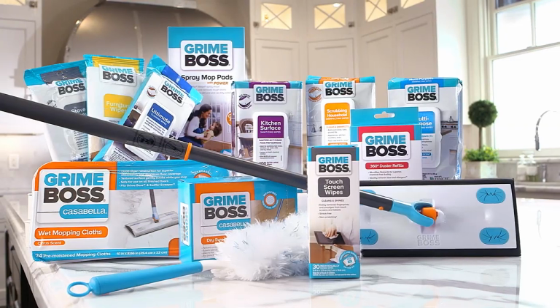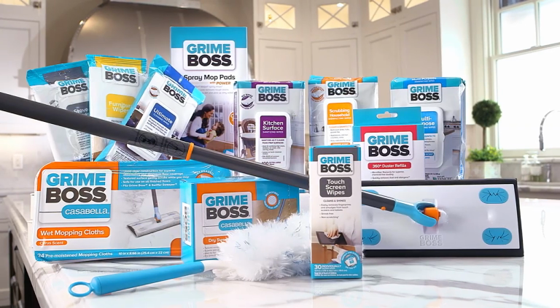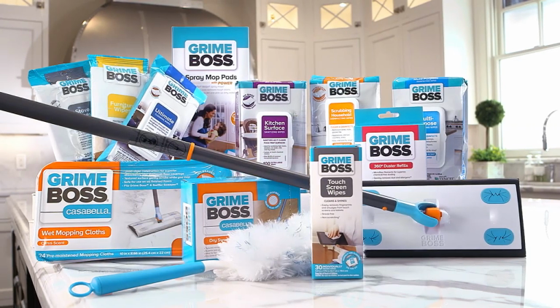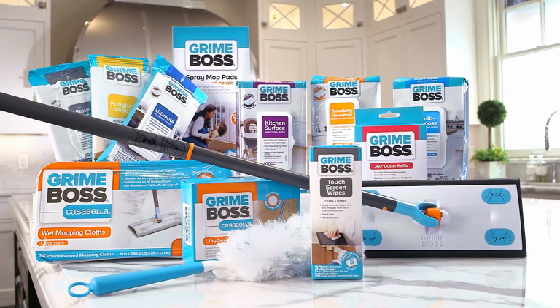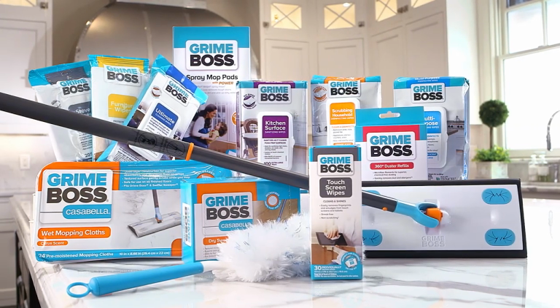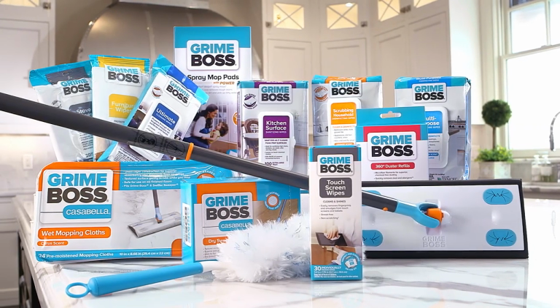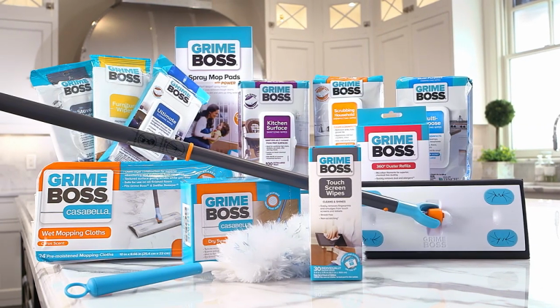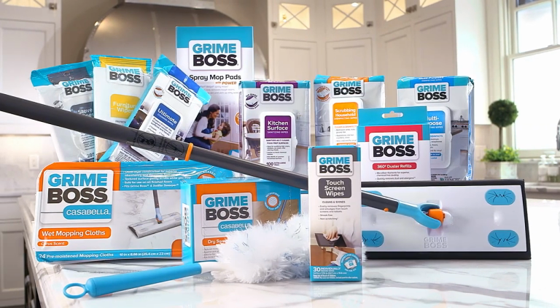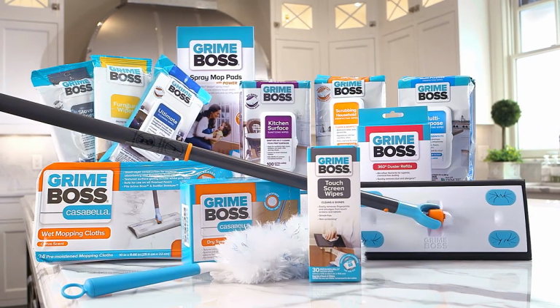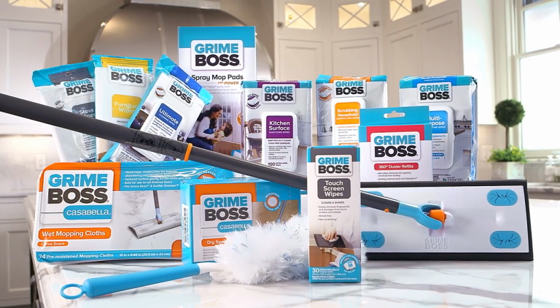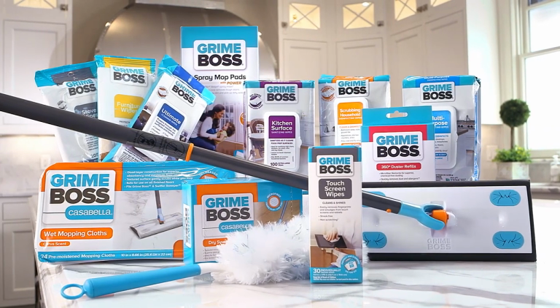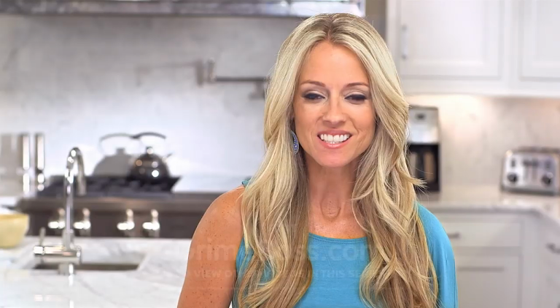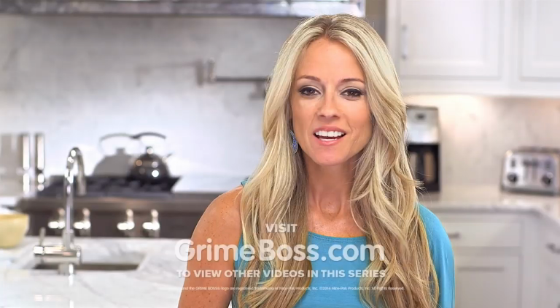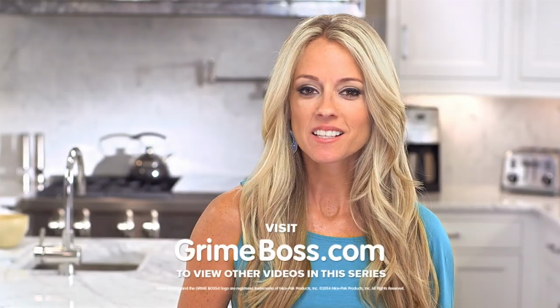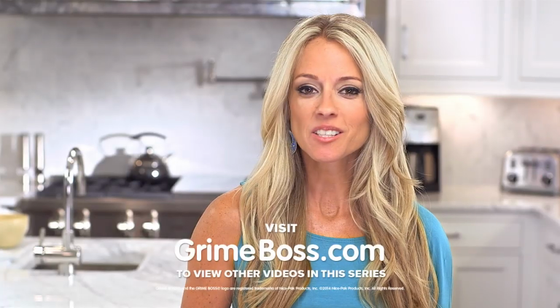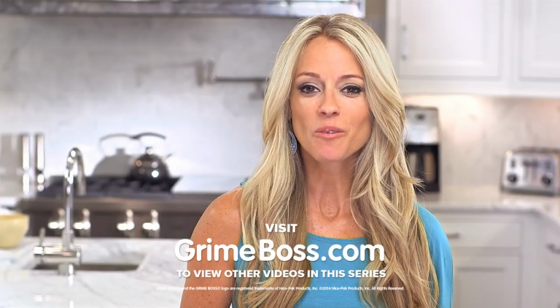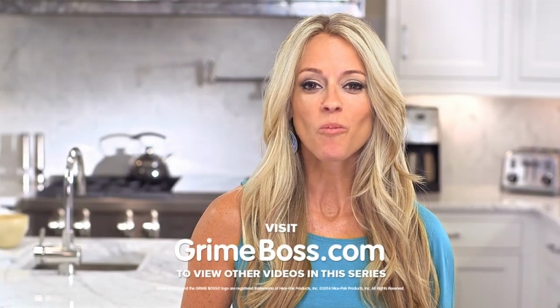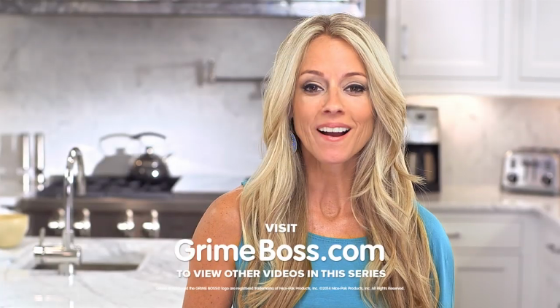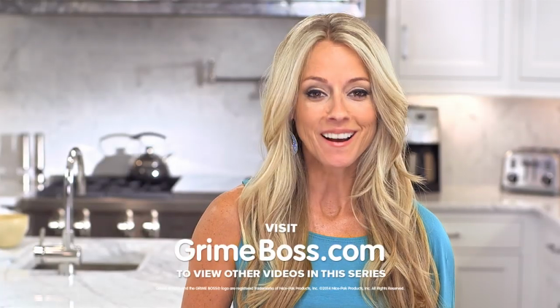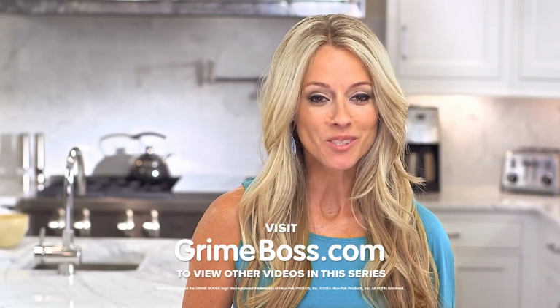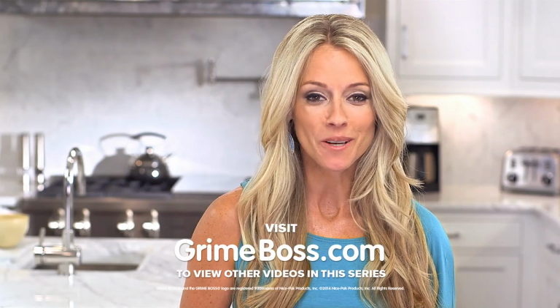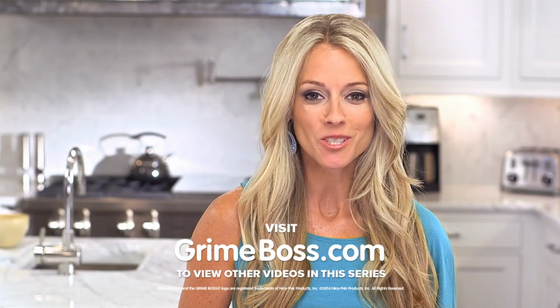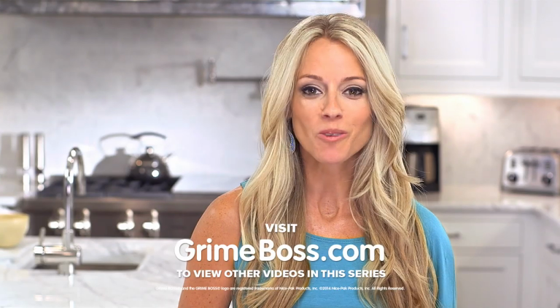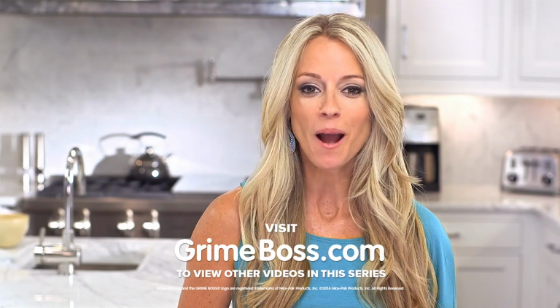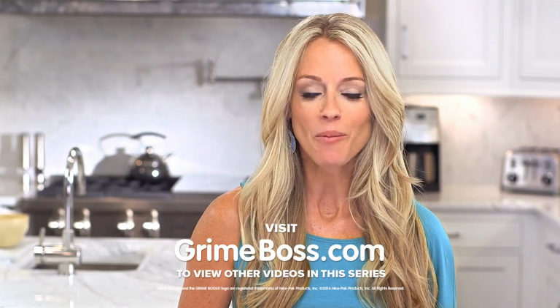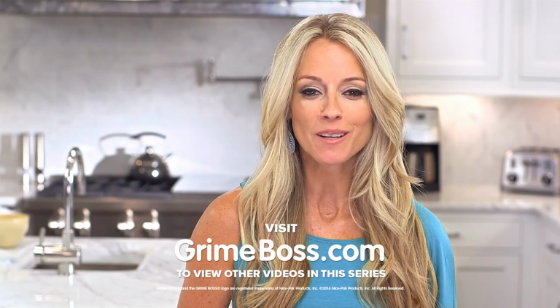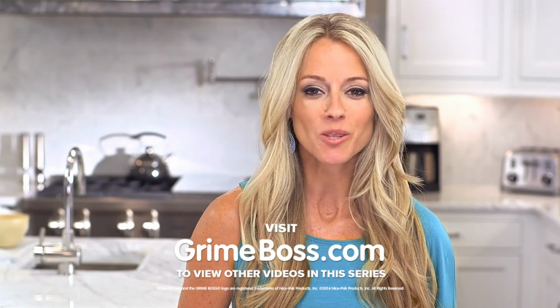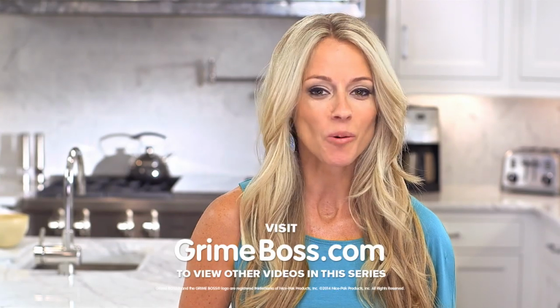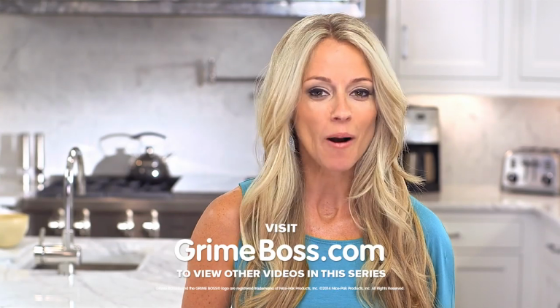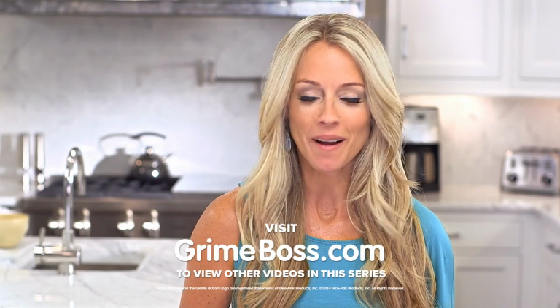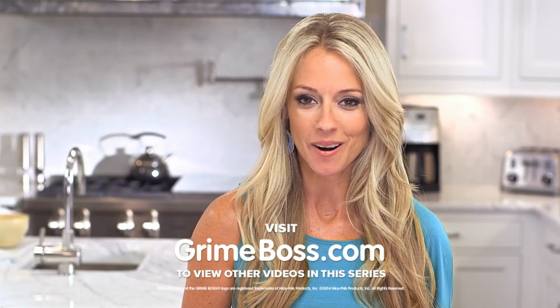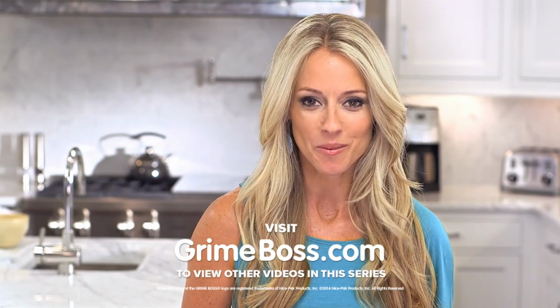Check out the rest of the videos in the series to discover why I switched to GrimeBoss throughout my home.